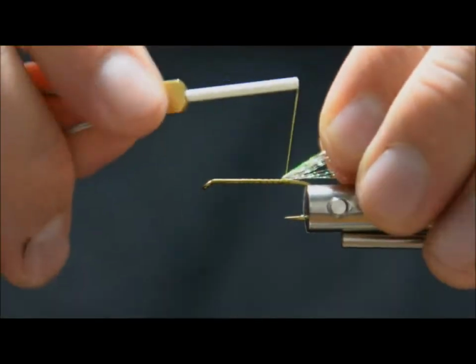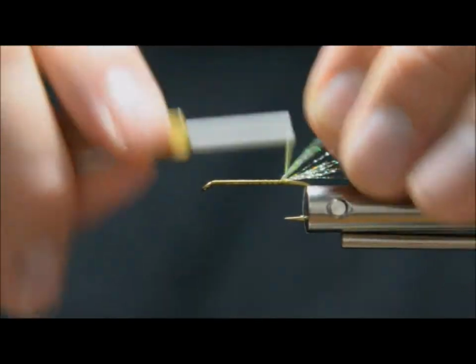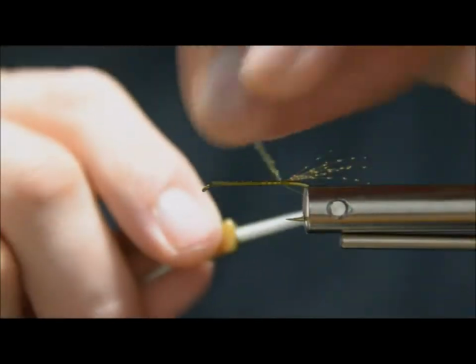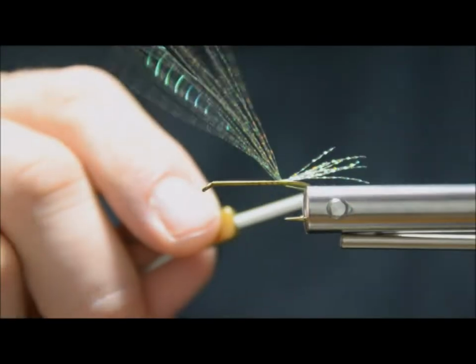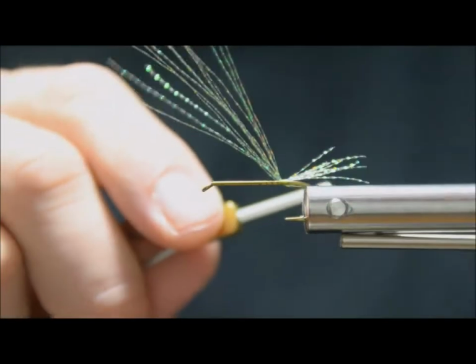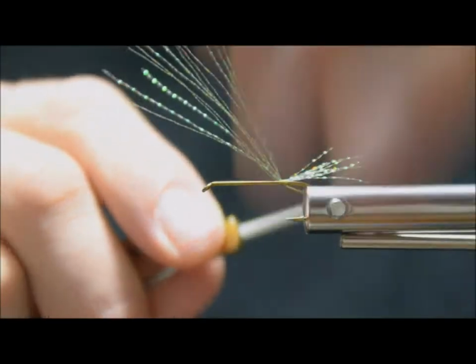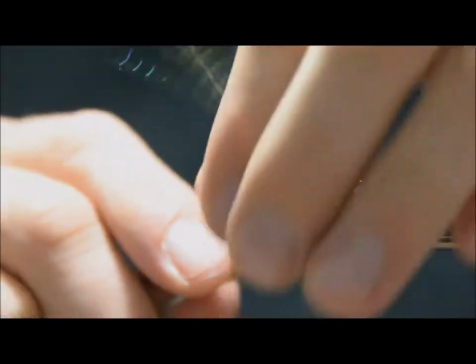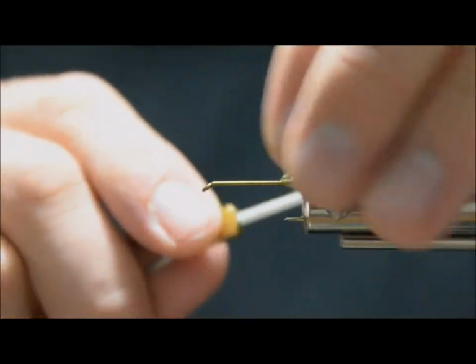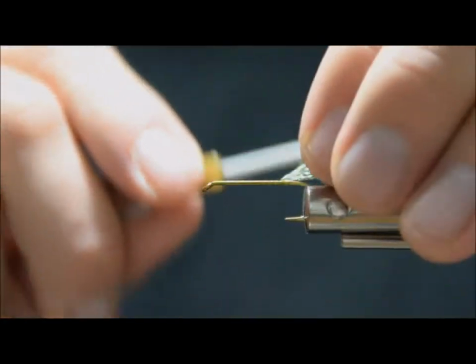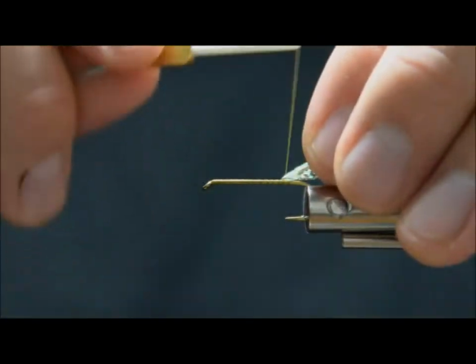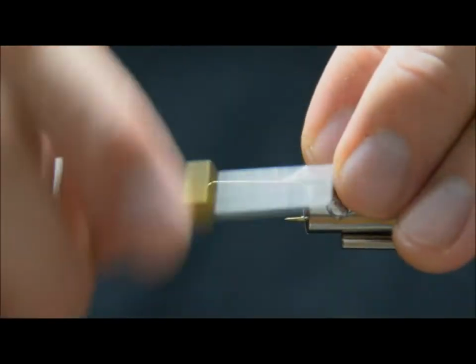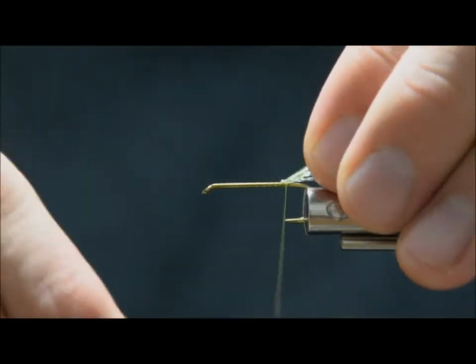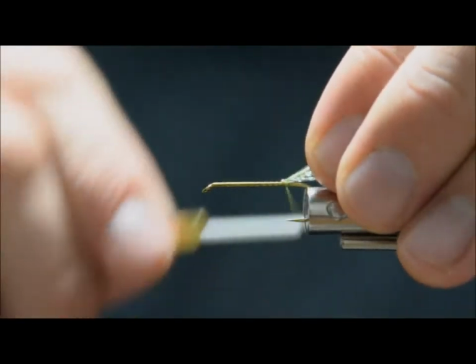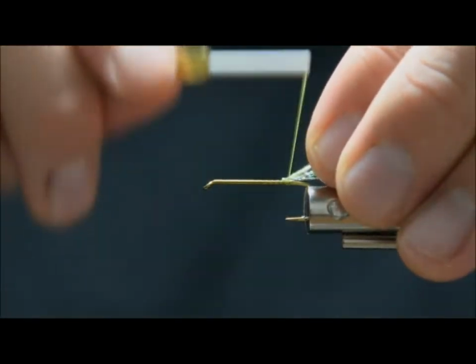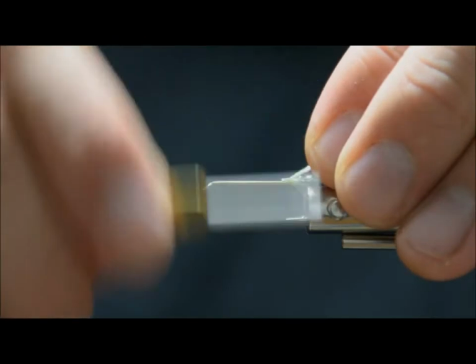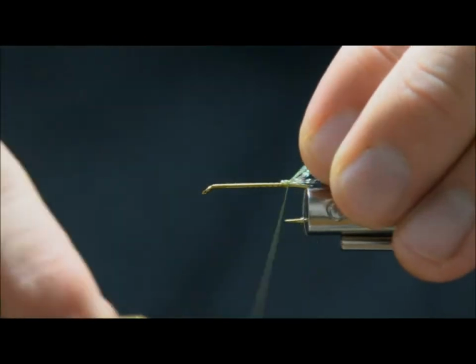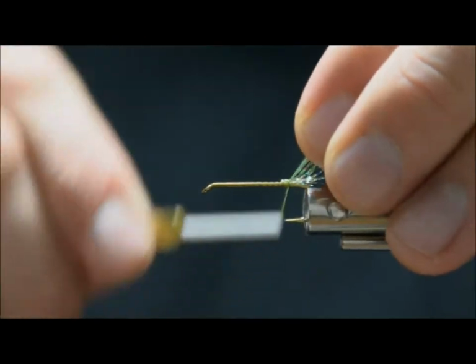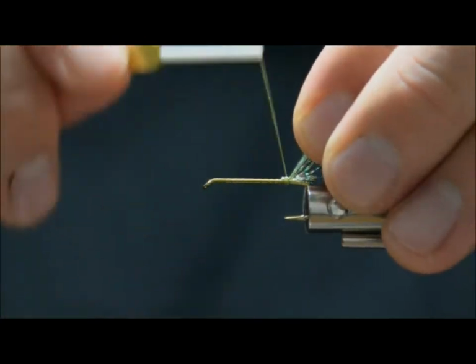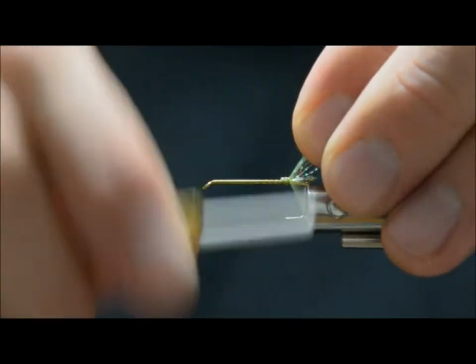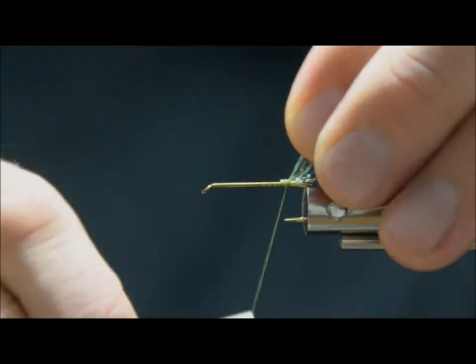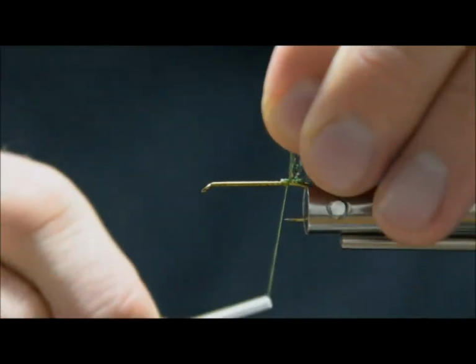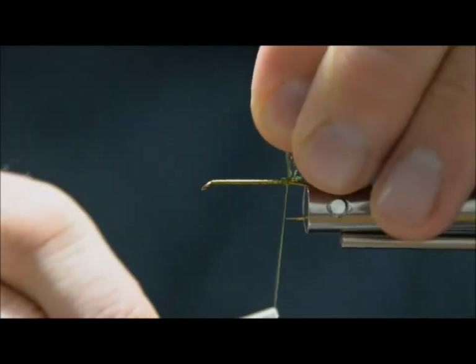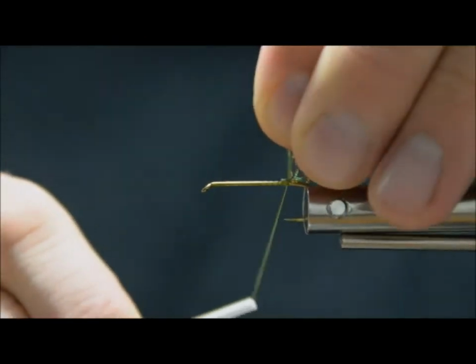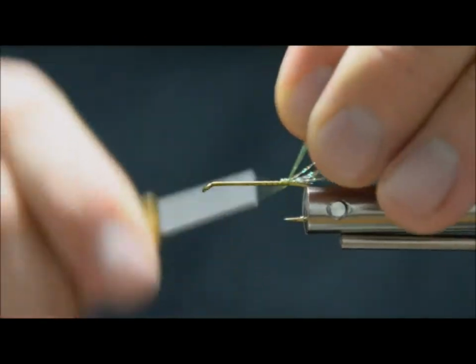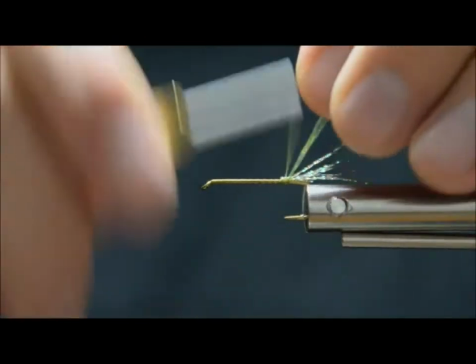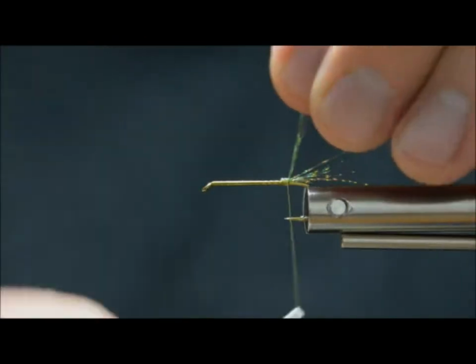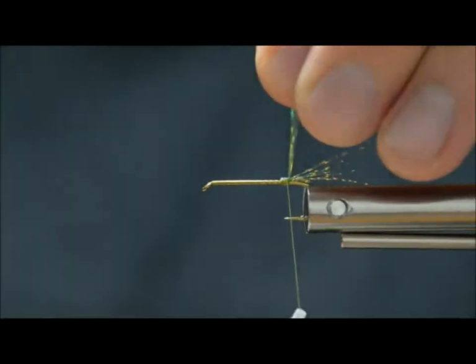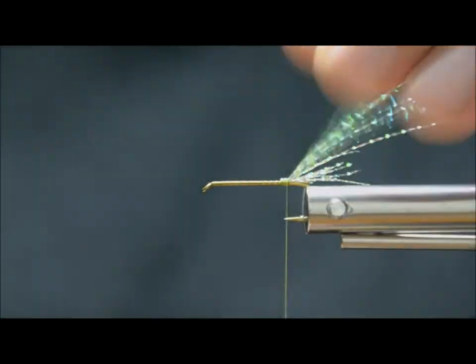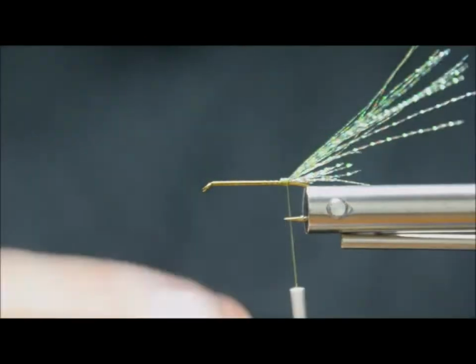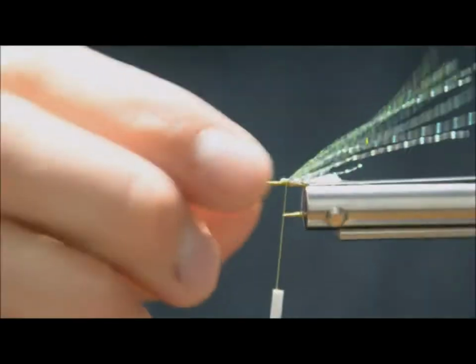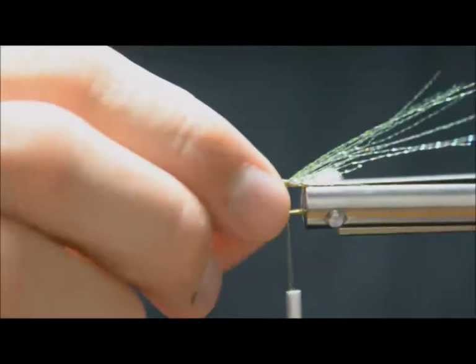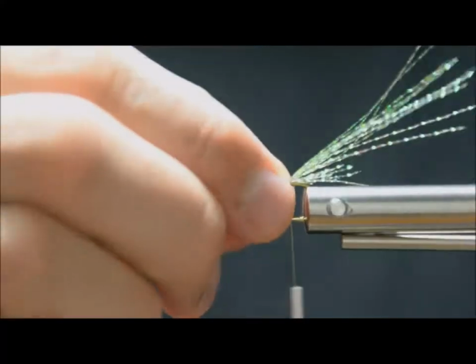So I'm just going to tie that in like that. I'm going to double it back, just give it a few wraps — three or four is more than enough.